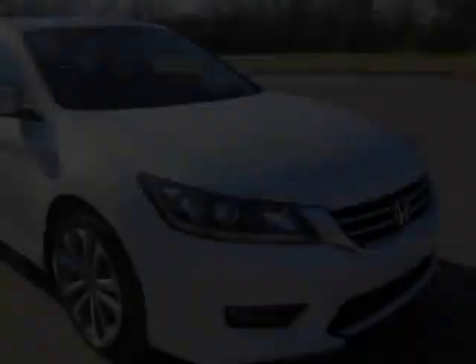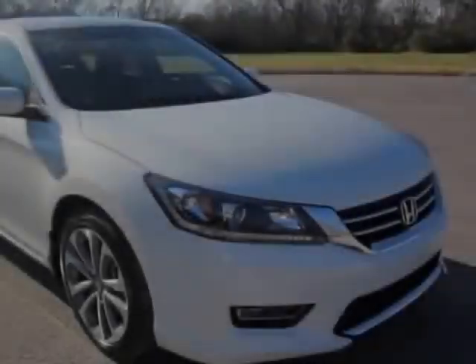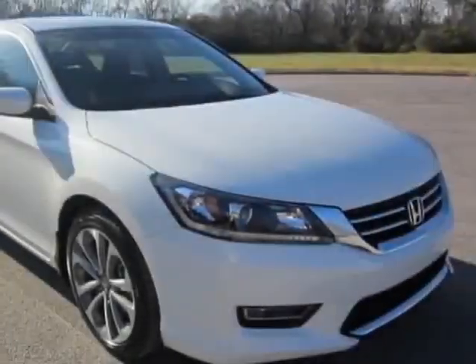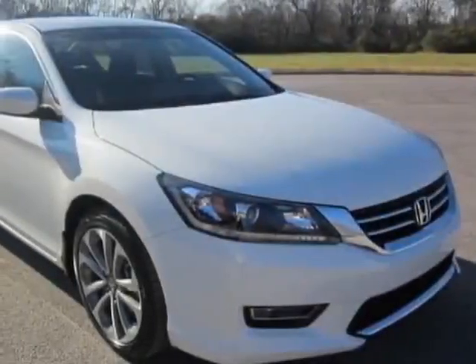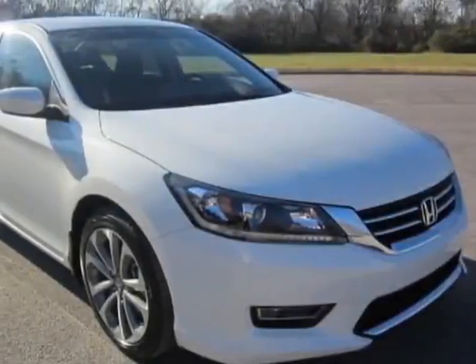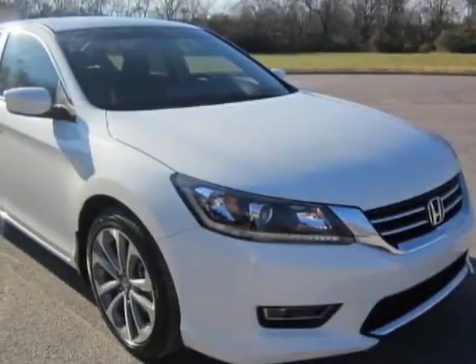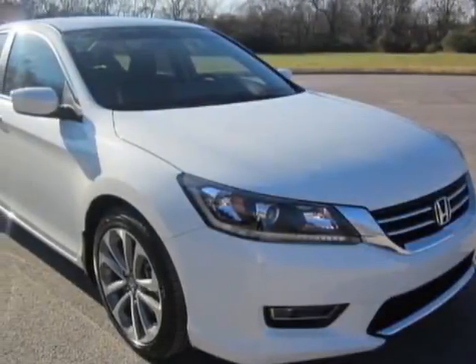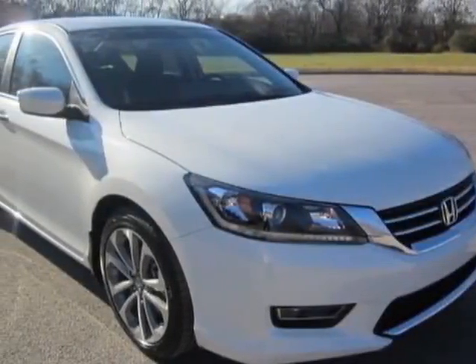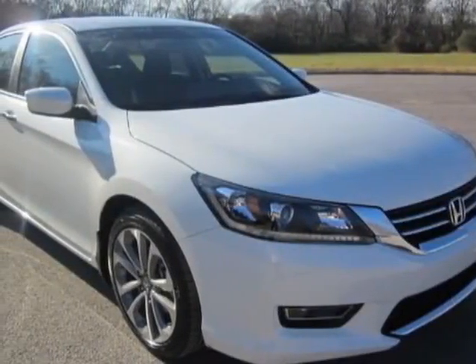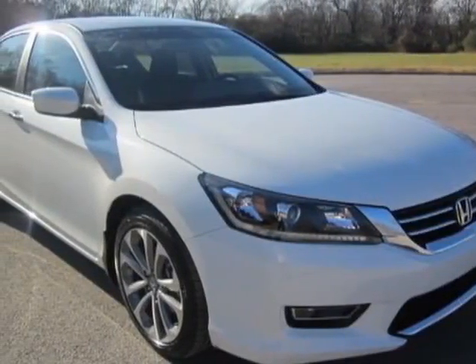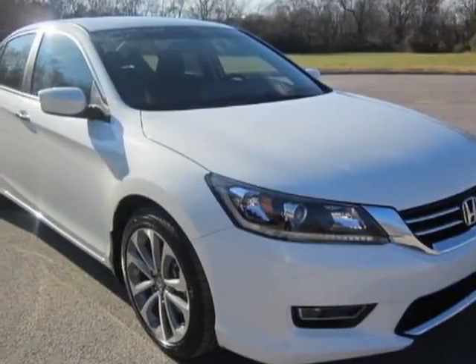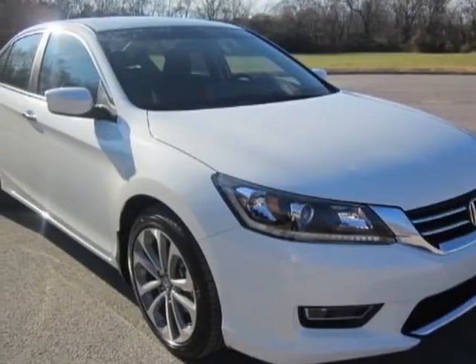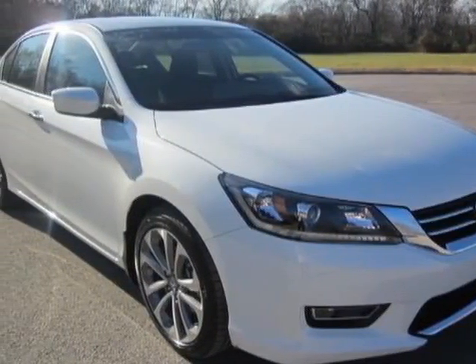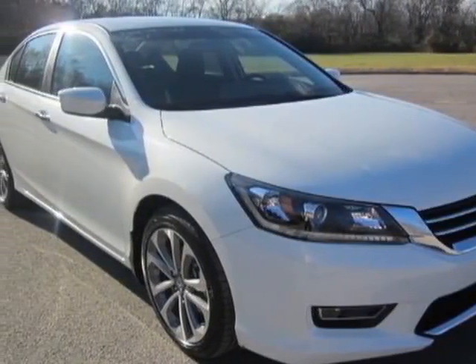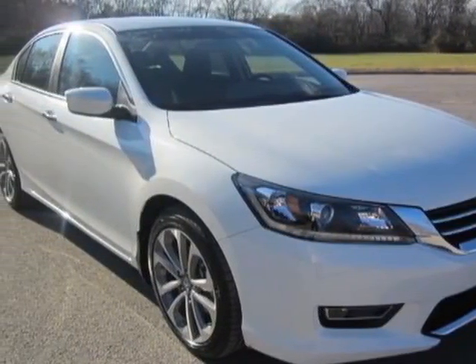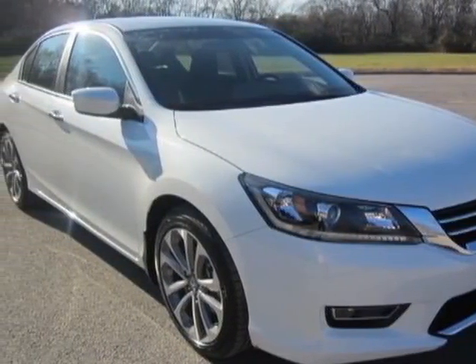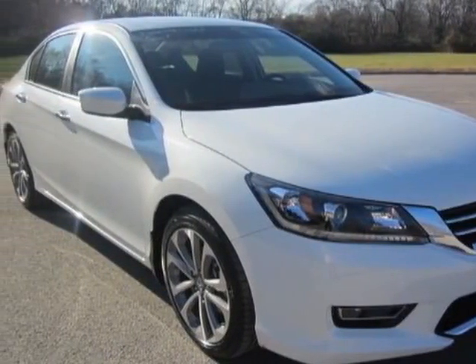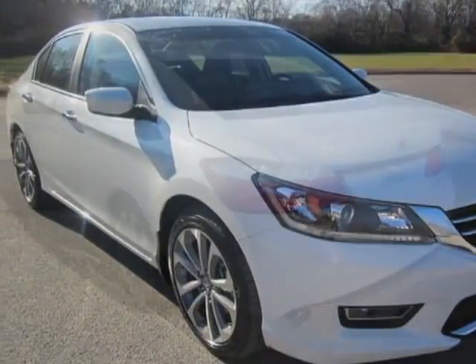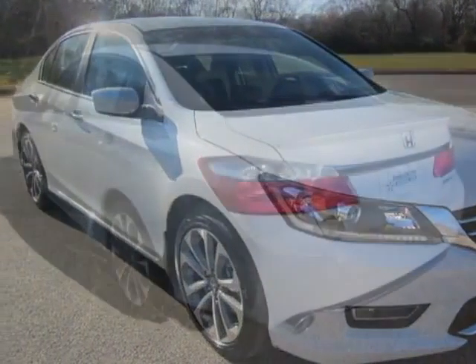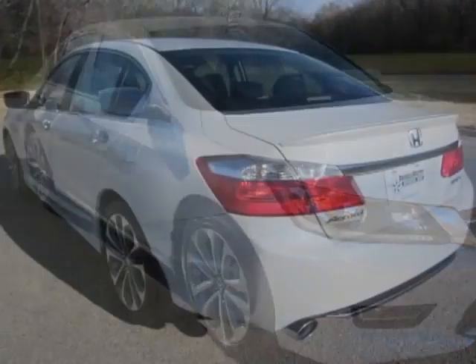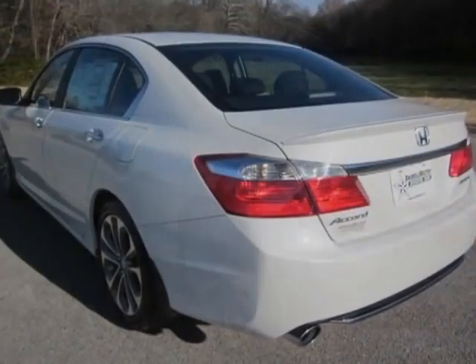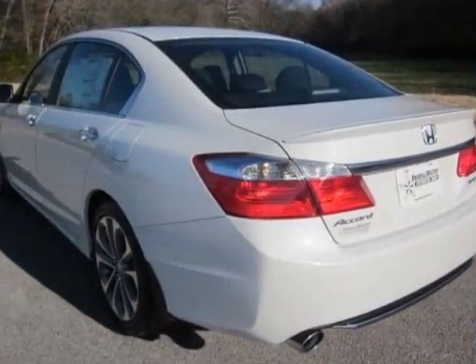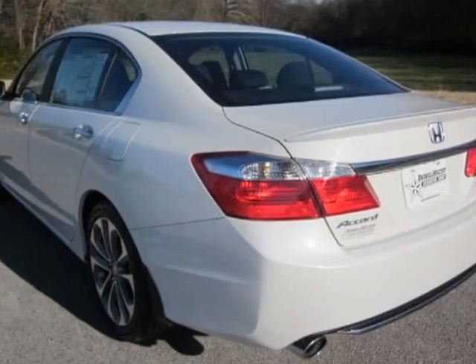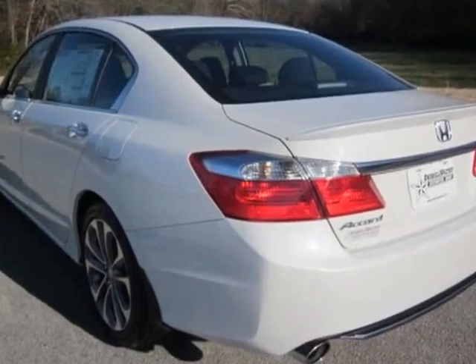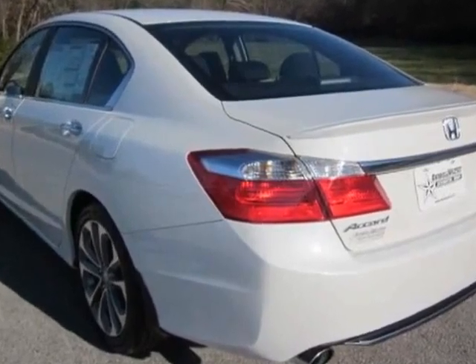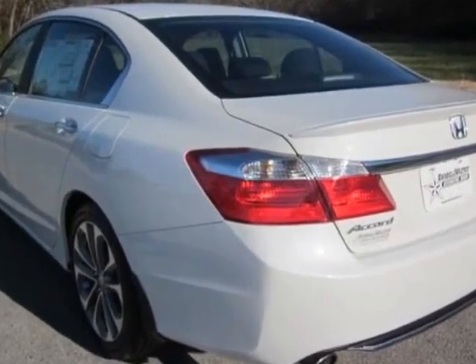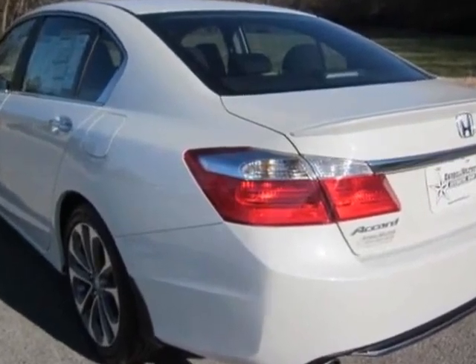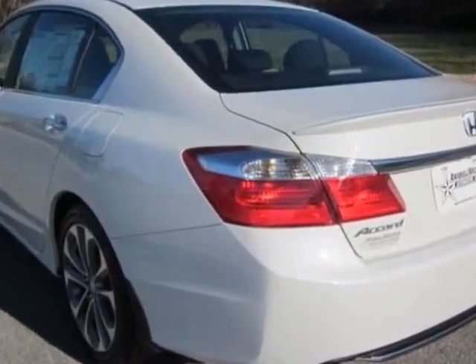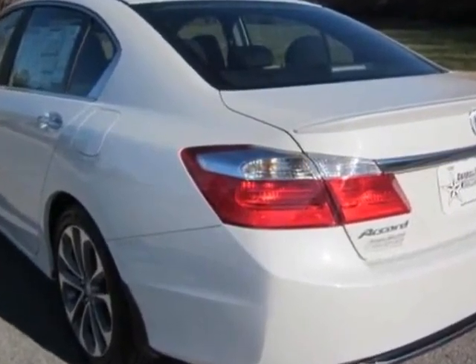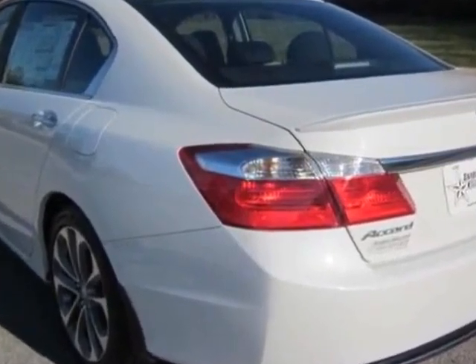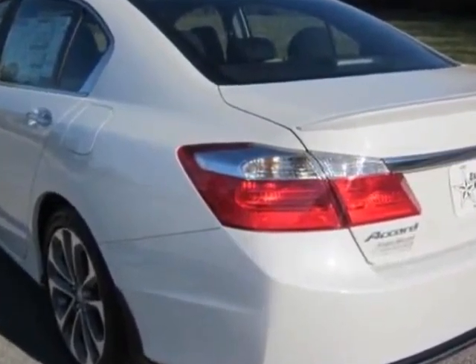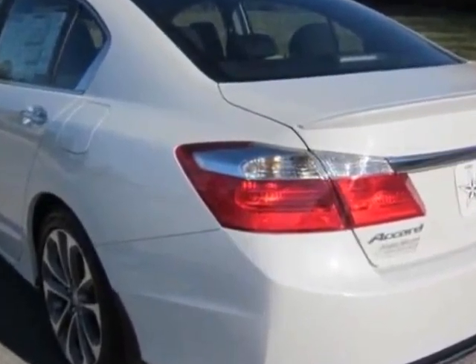Check out this new 2013 Honda Accord sedan. For your protection, this vehicle has a full factory warranty.